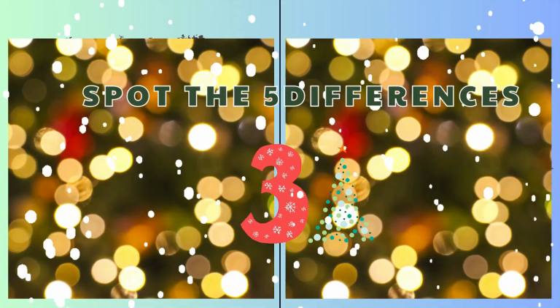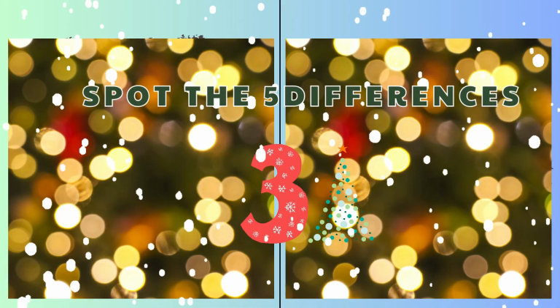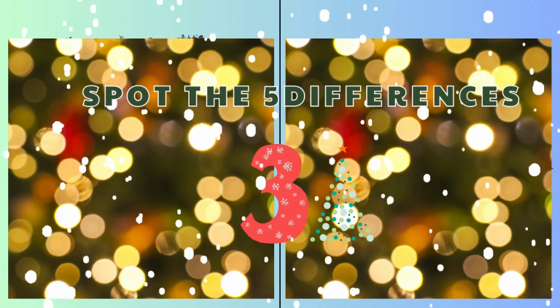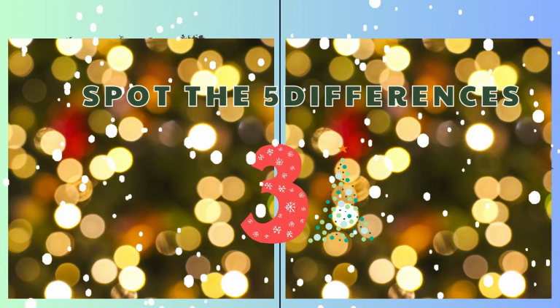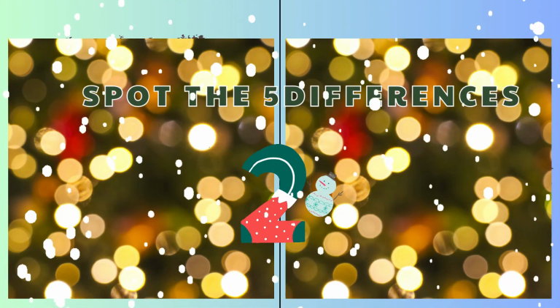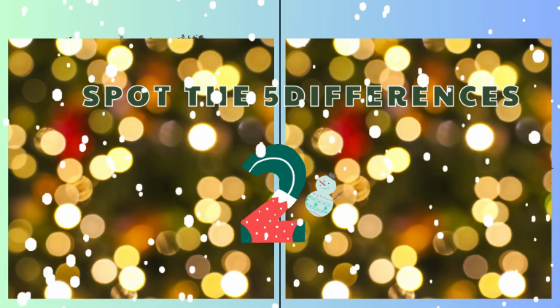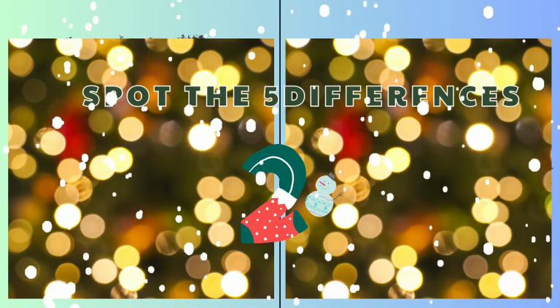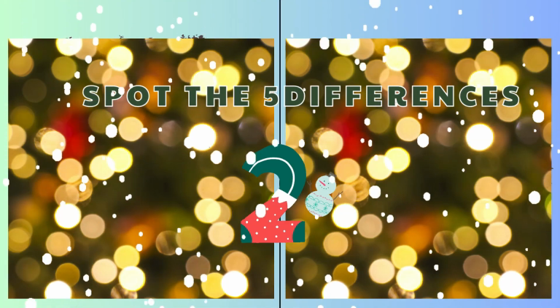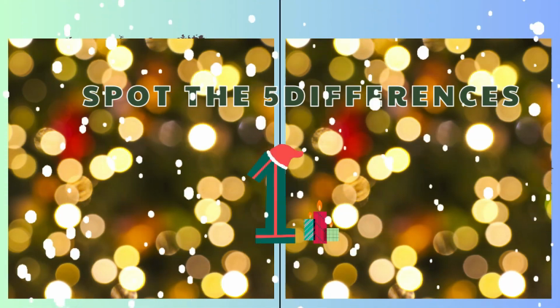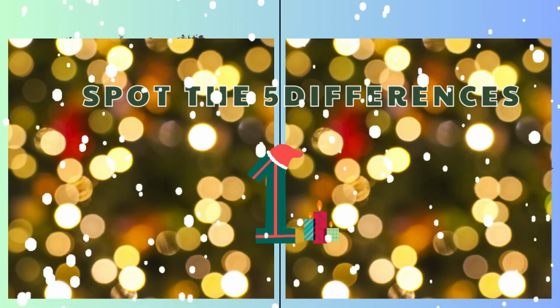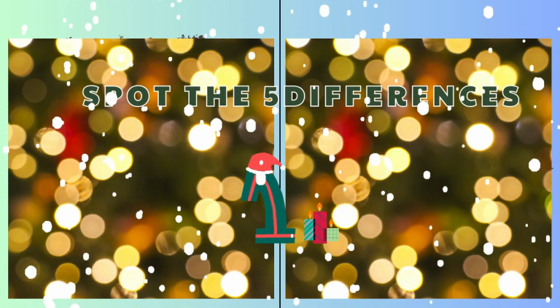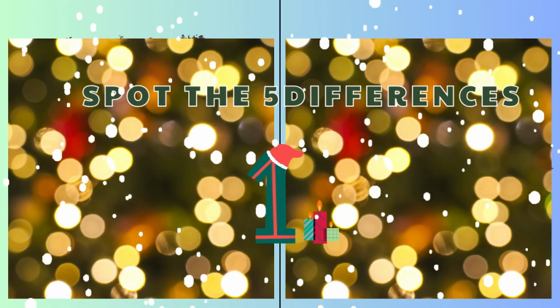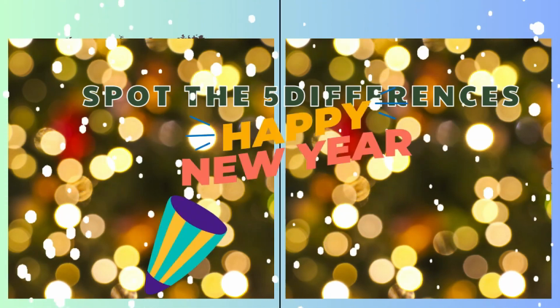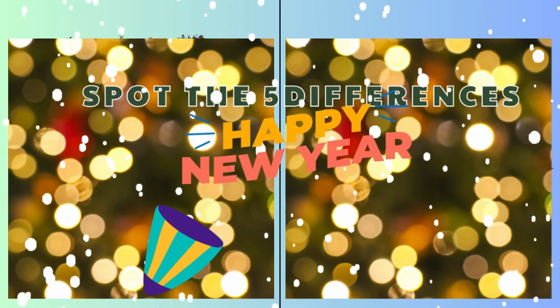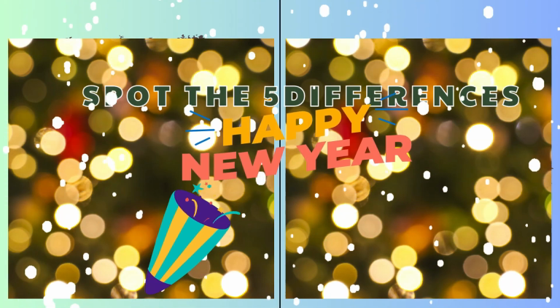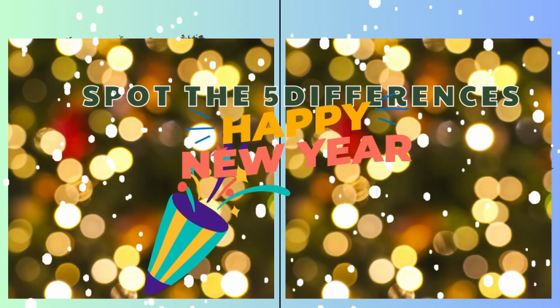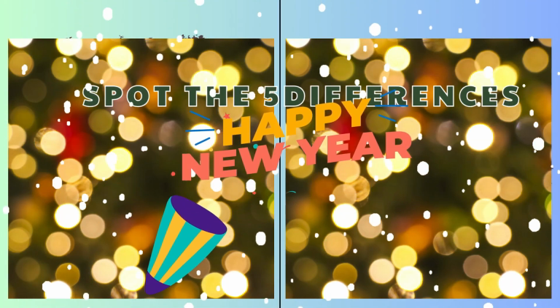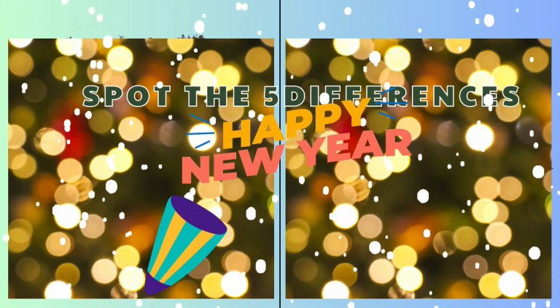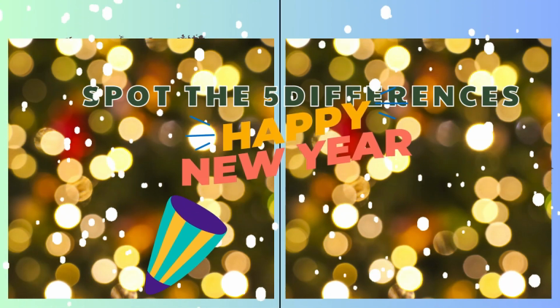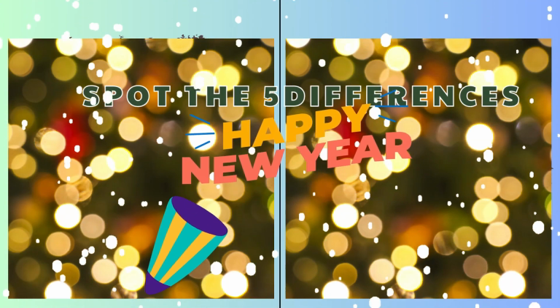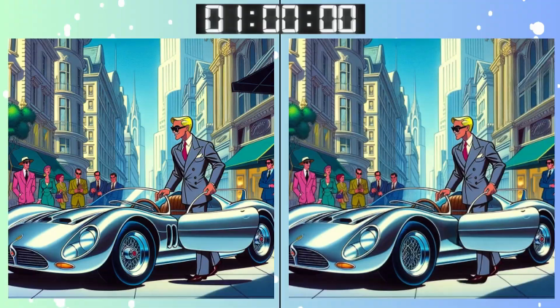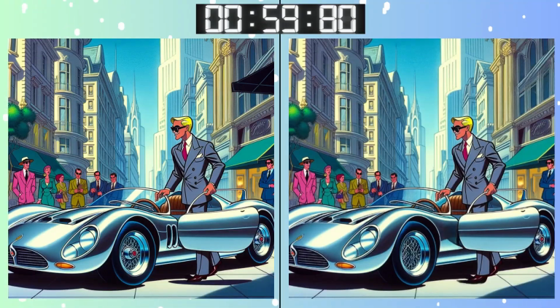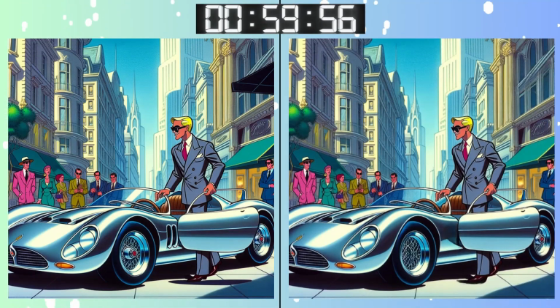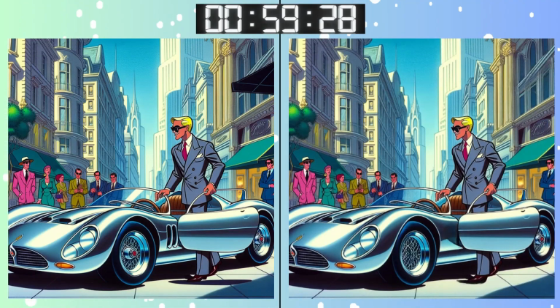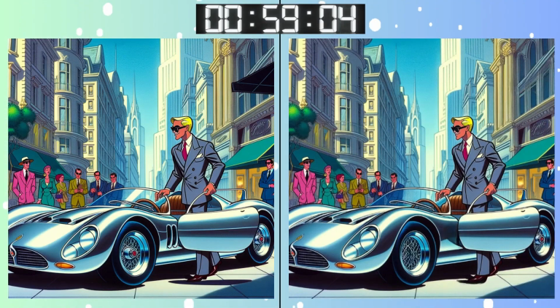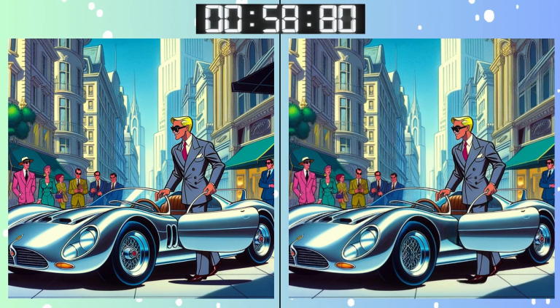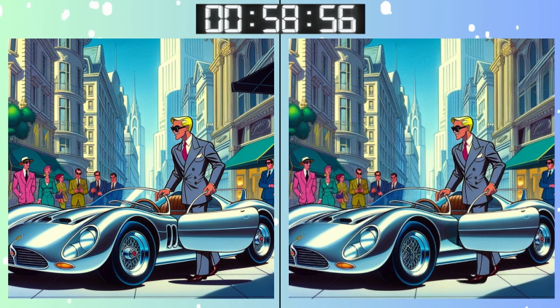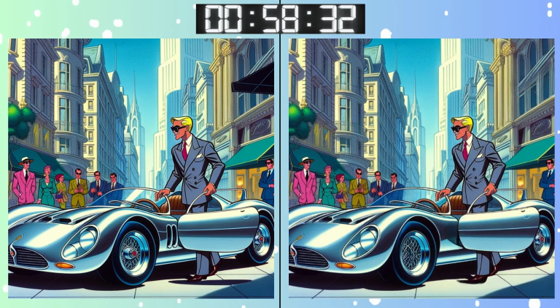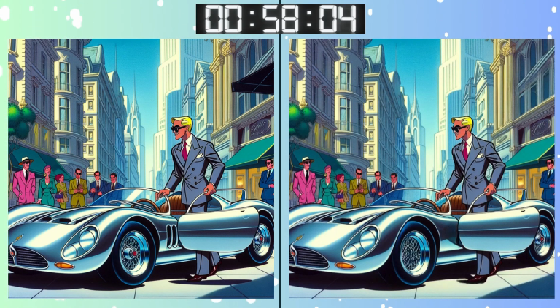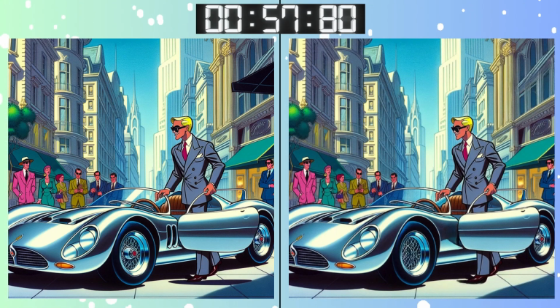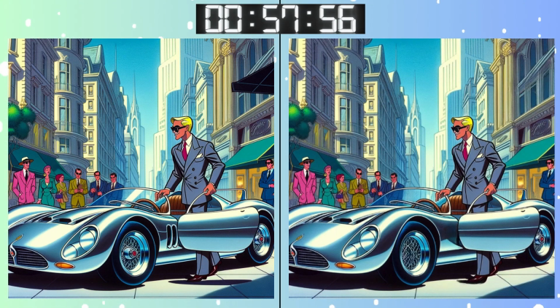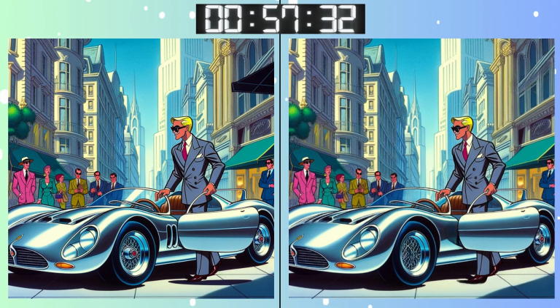Three, two, one! Go, go, go! Warmed up? Let's see if you can catch this one!